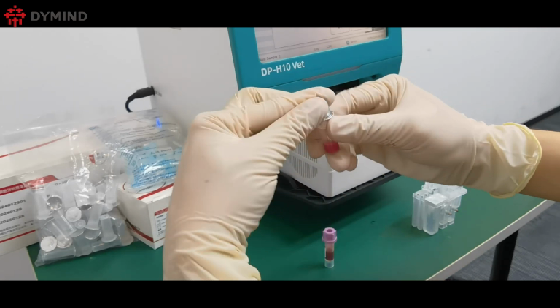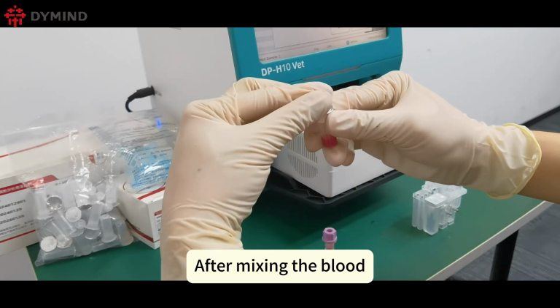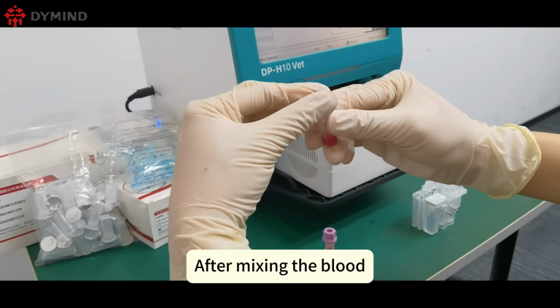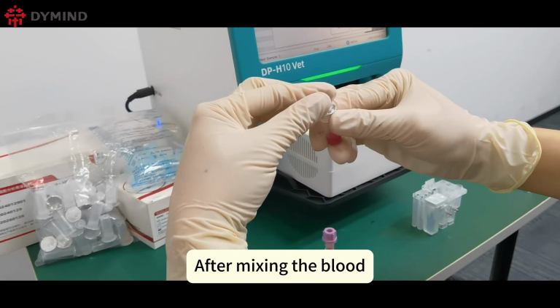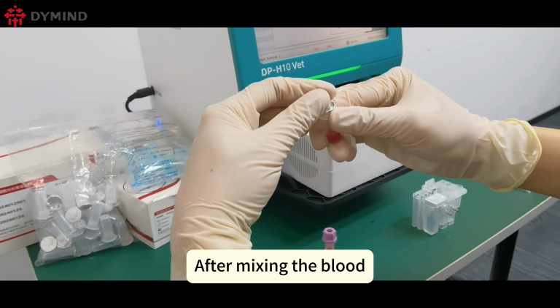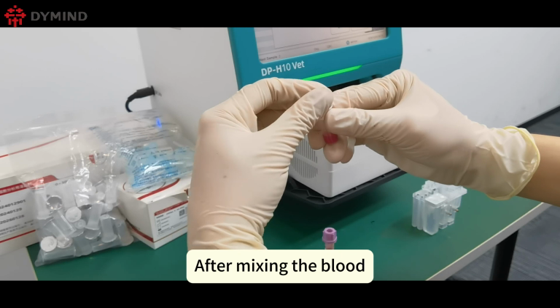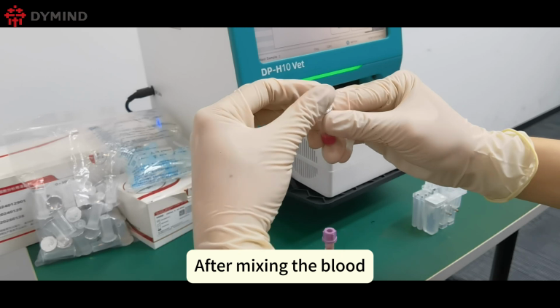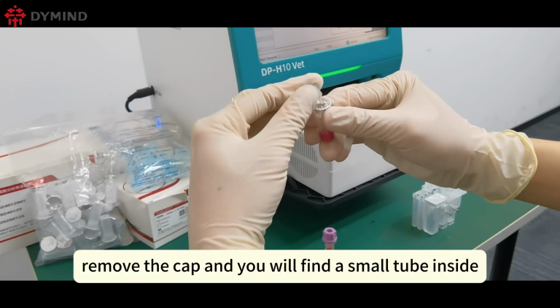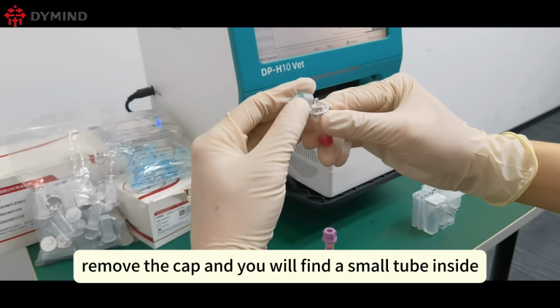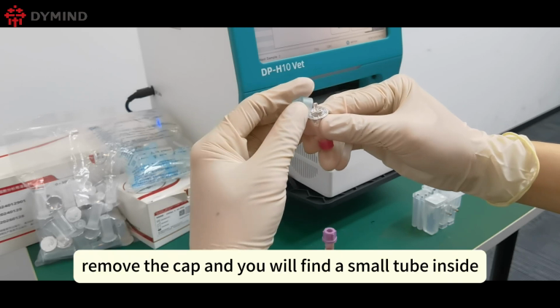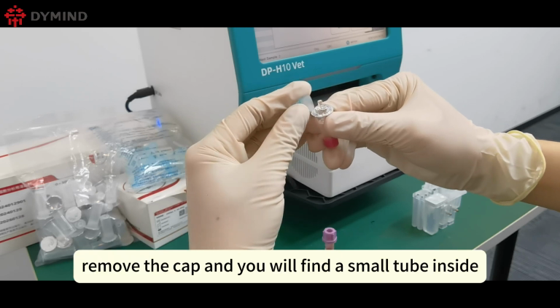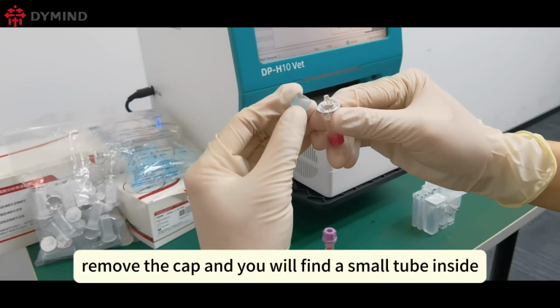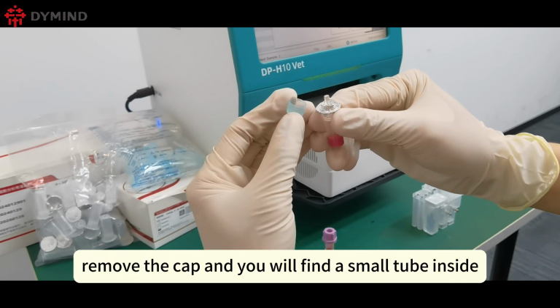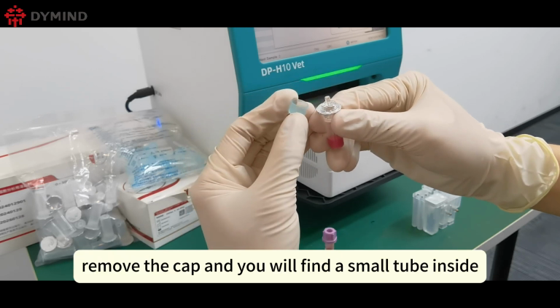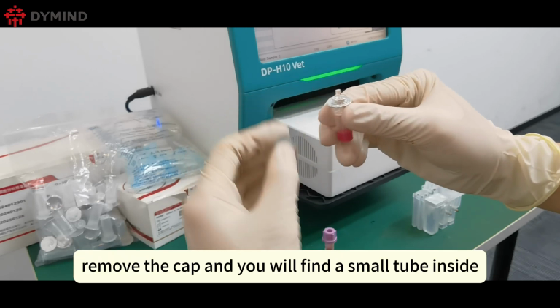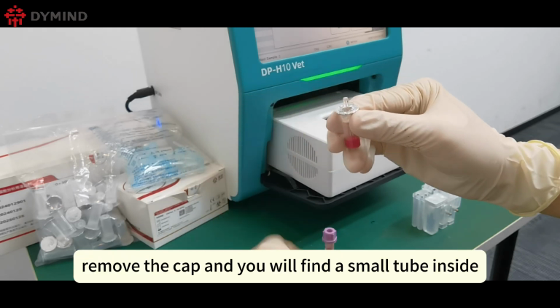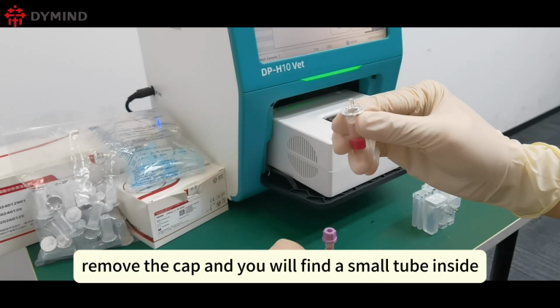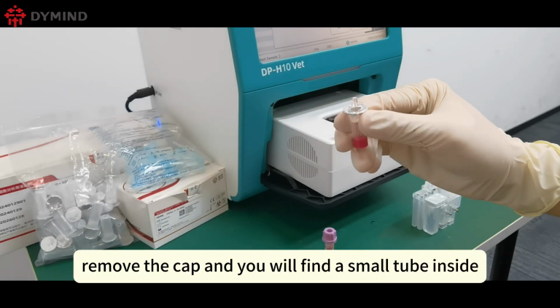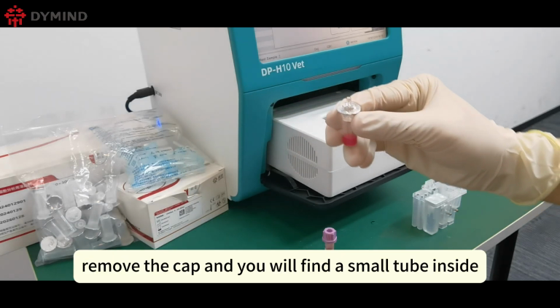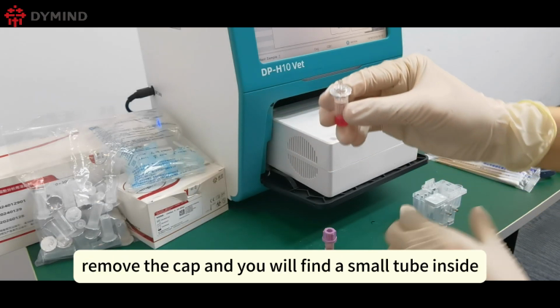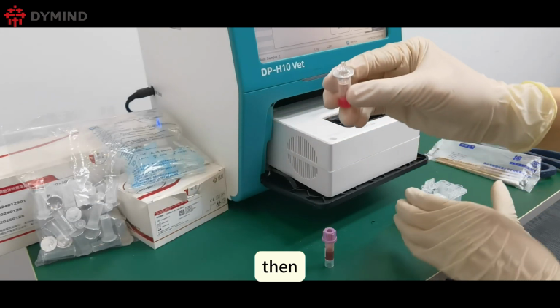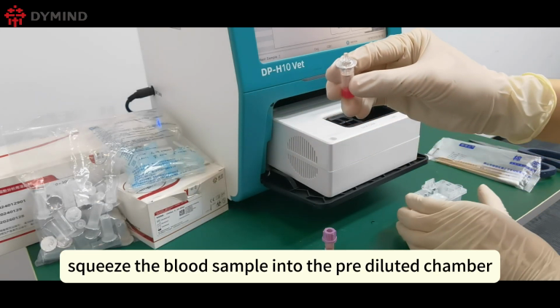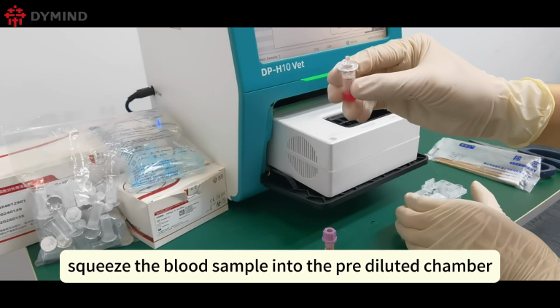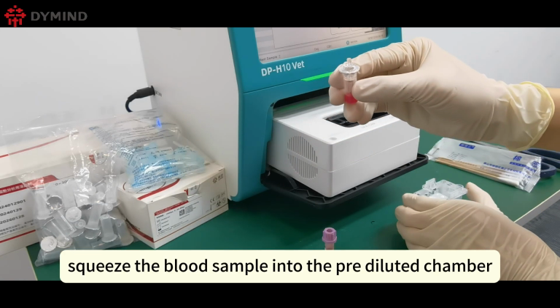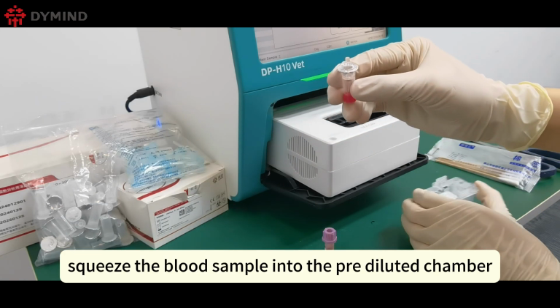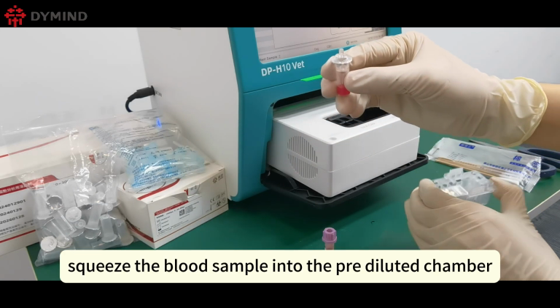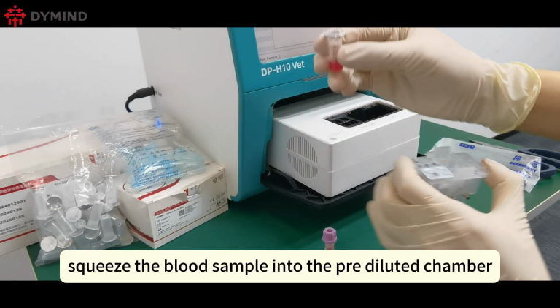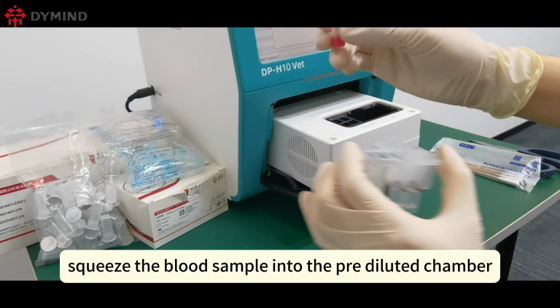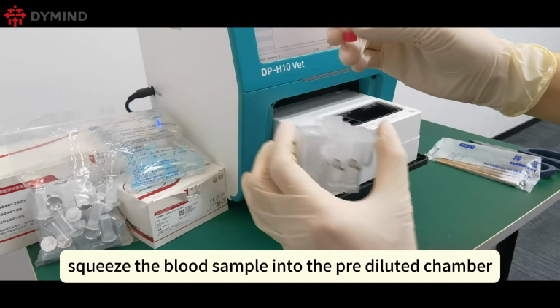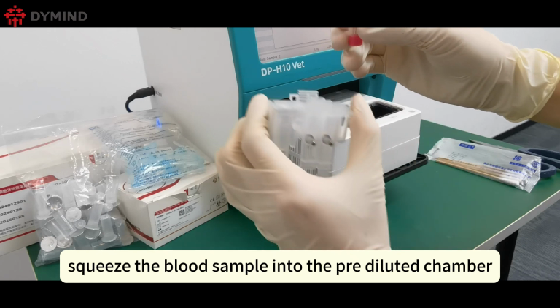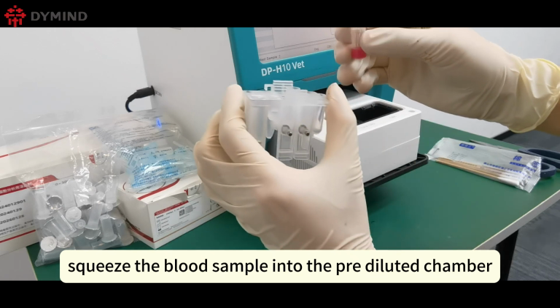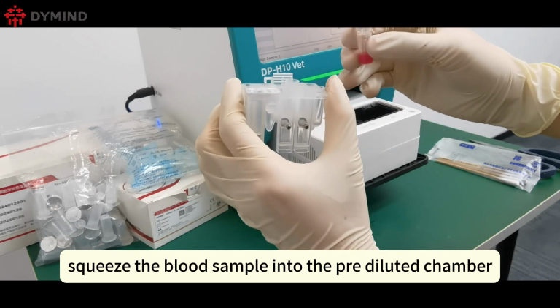After mixing the blood, remove the cap and you will find a small tube inside. Then squeeze the blood sample into the pre-diluted chamber.